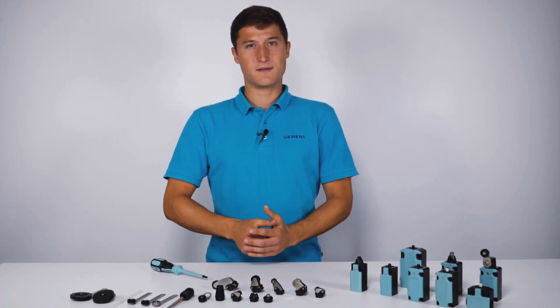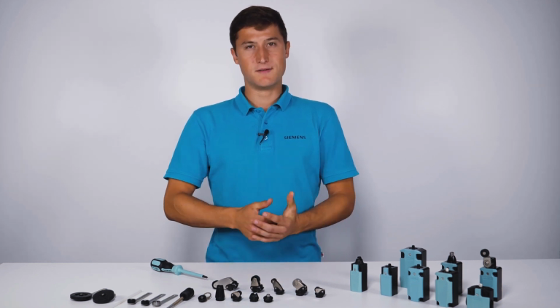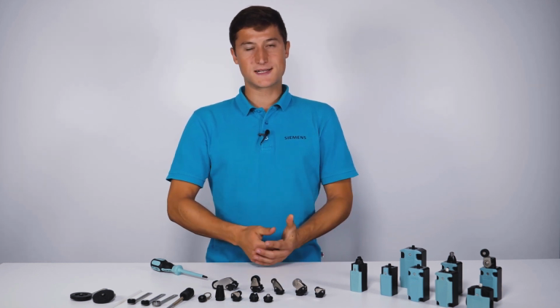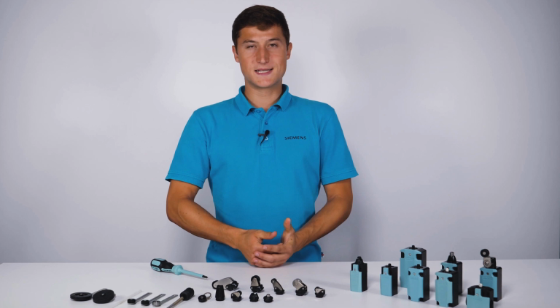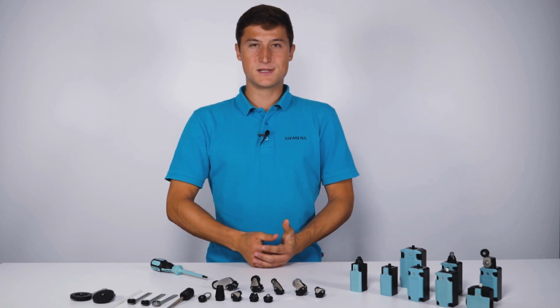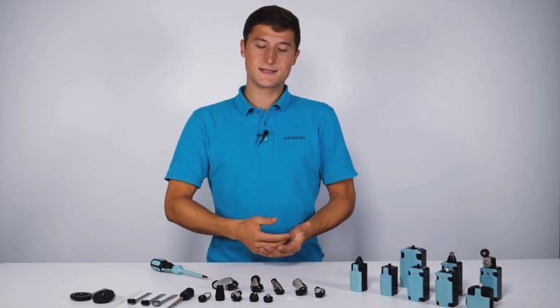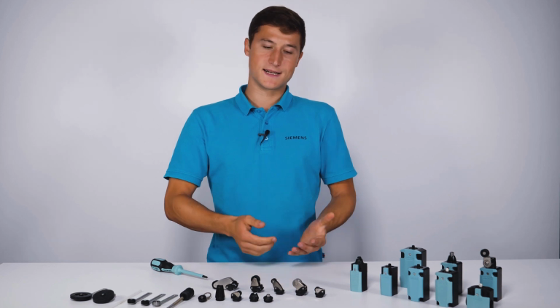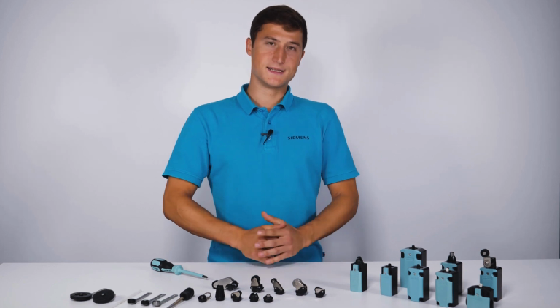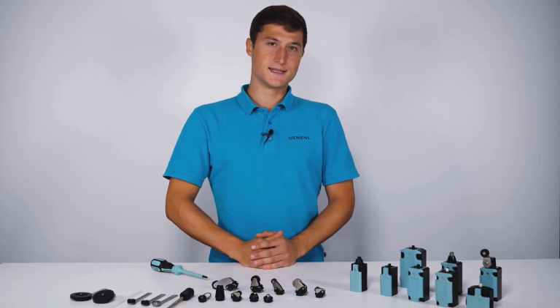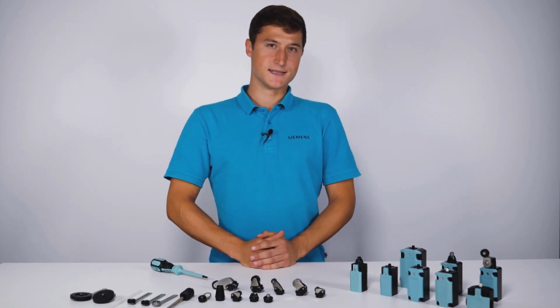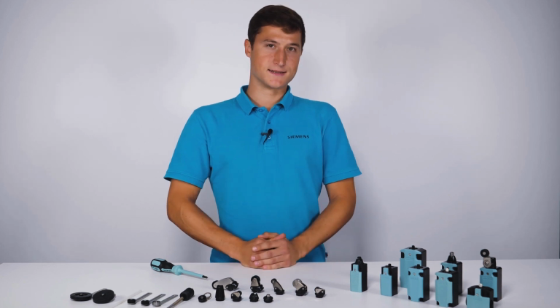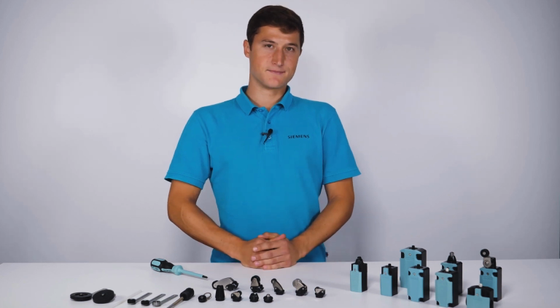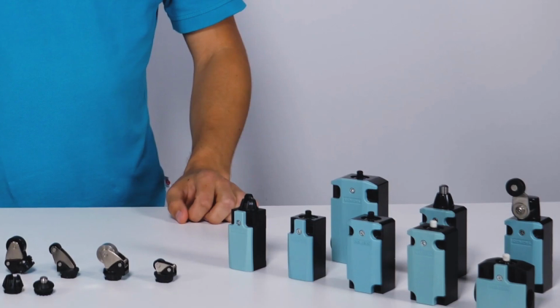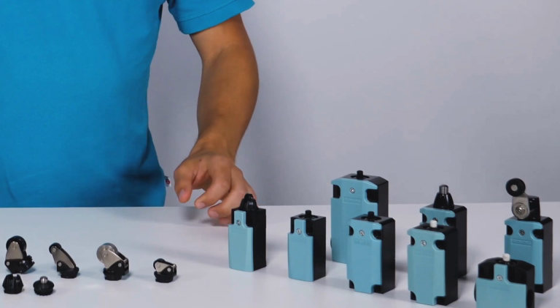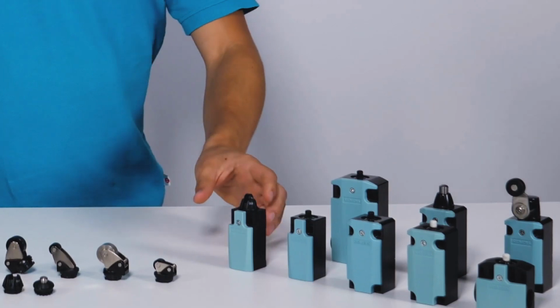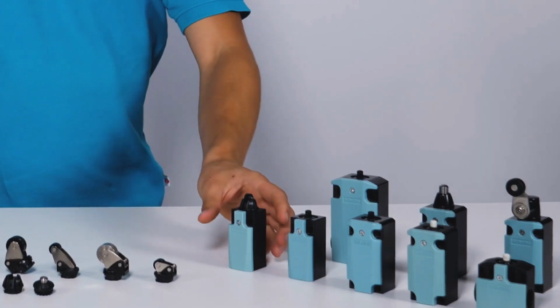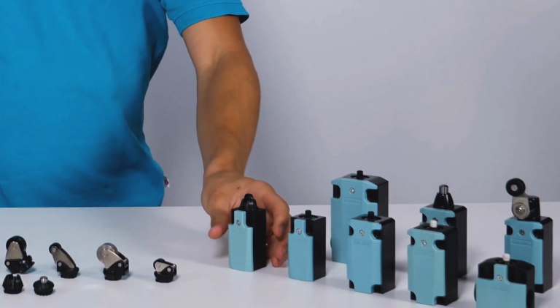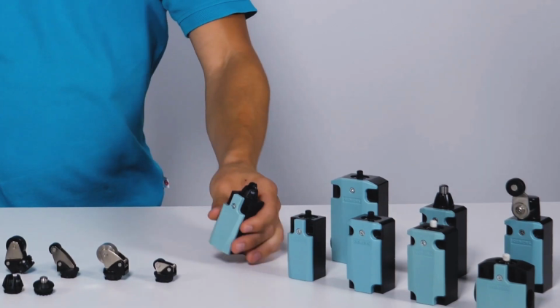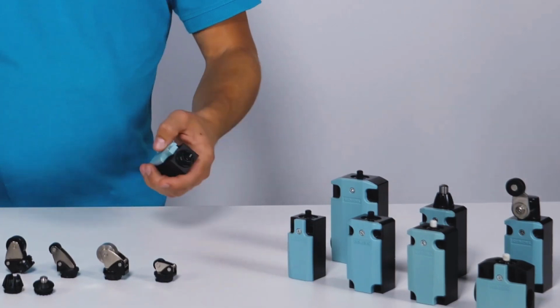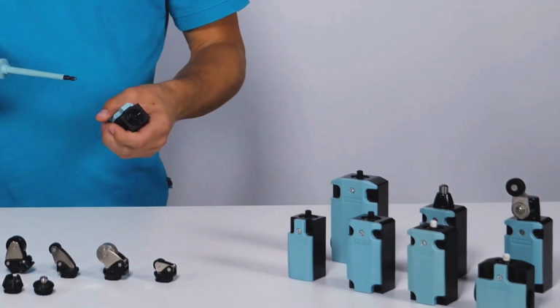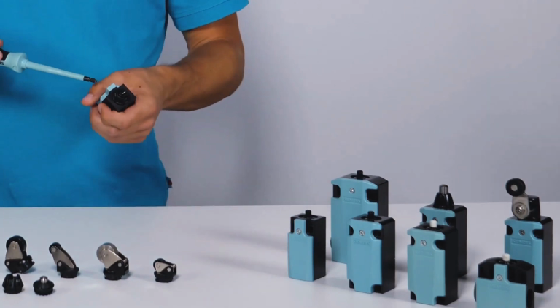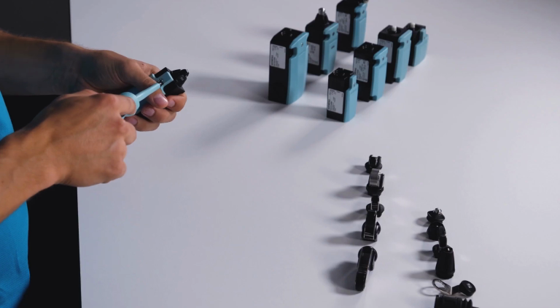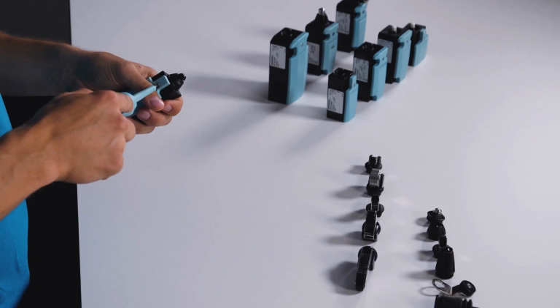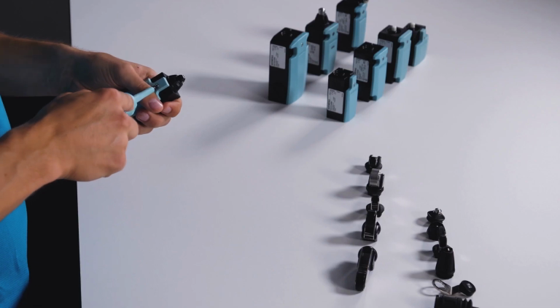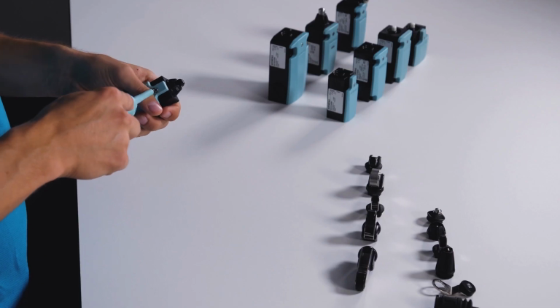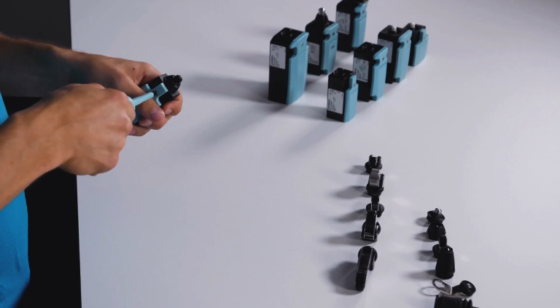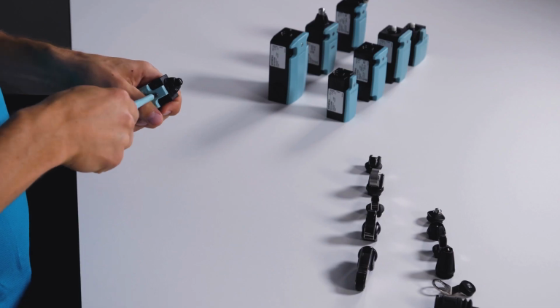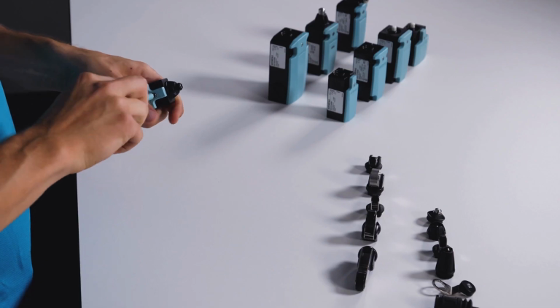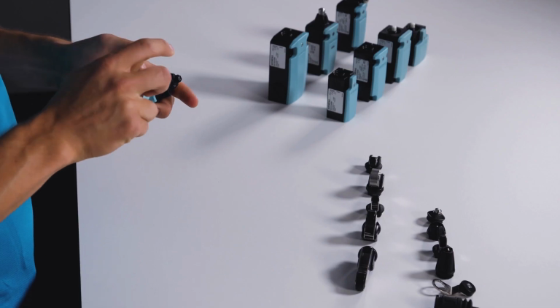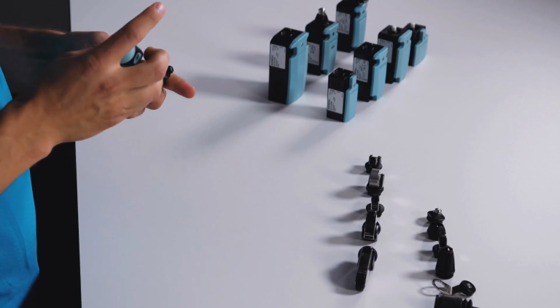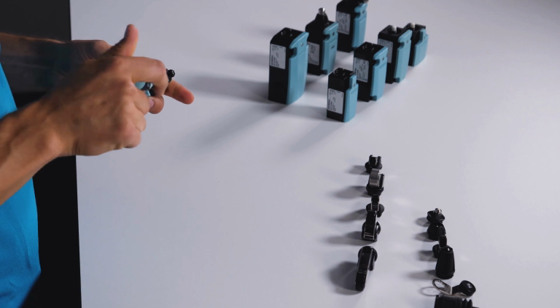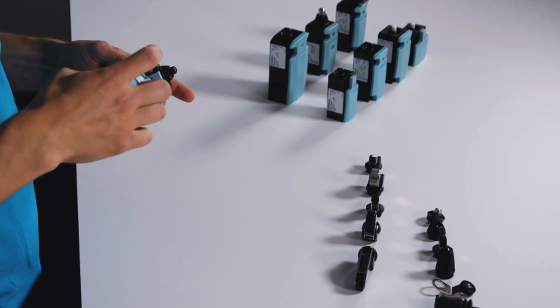How flexible? I will show you now. To change the drive head, I first open the cover.